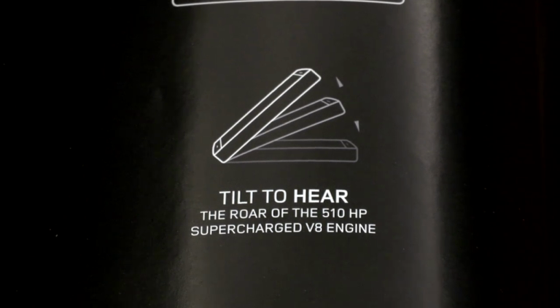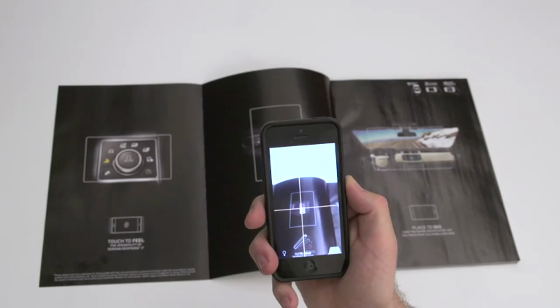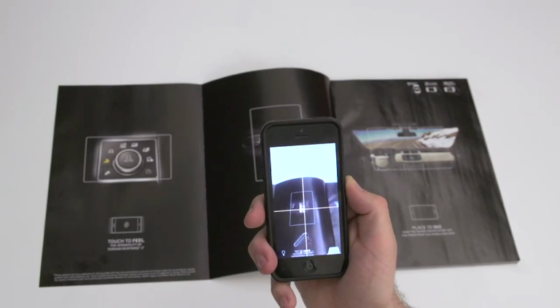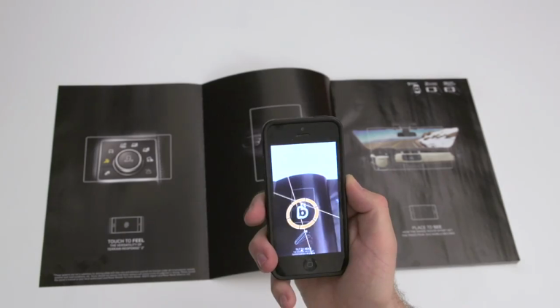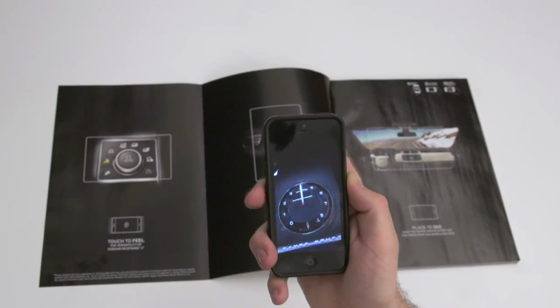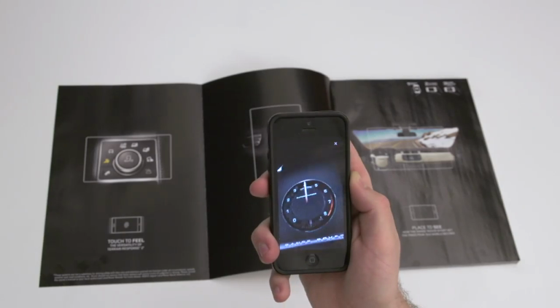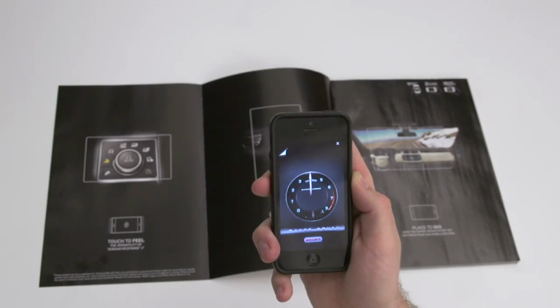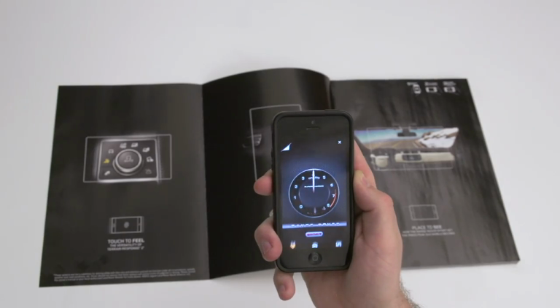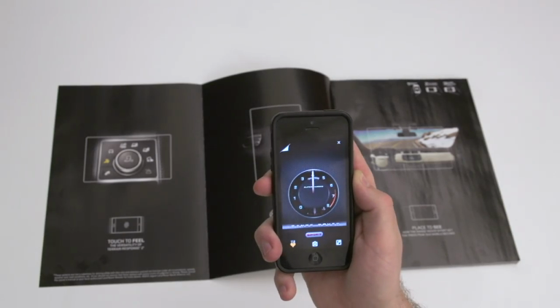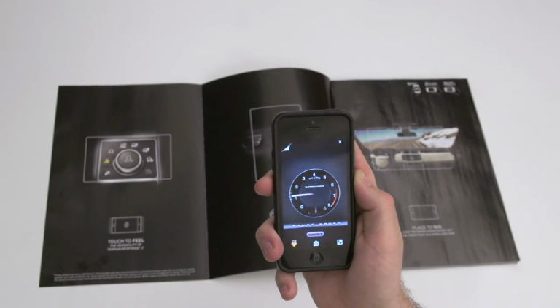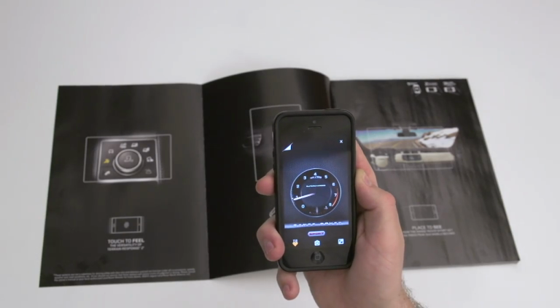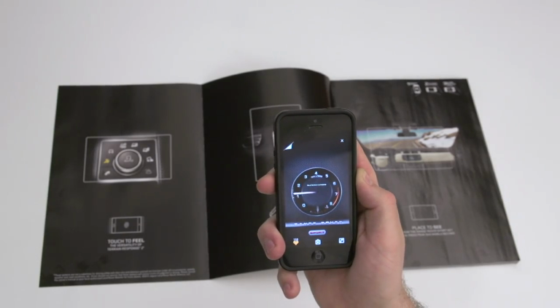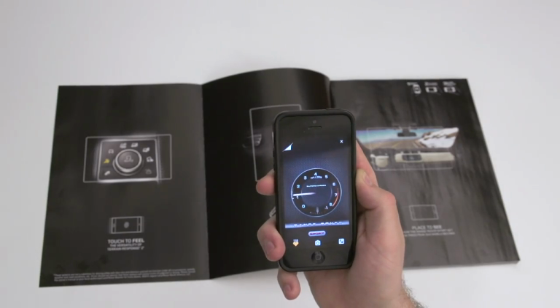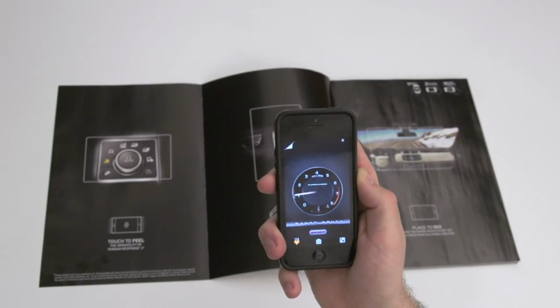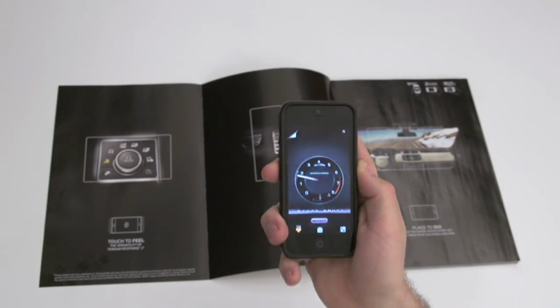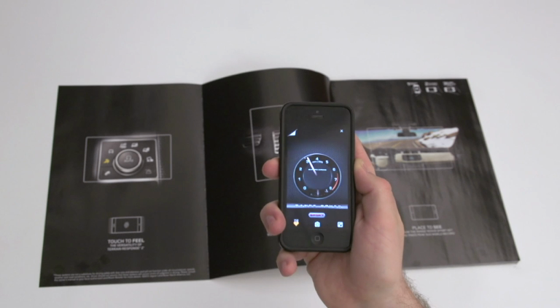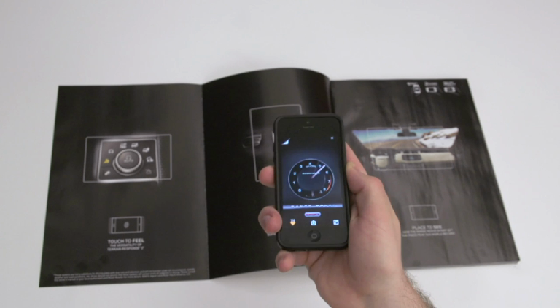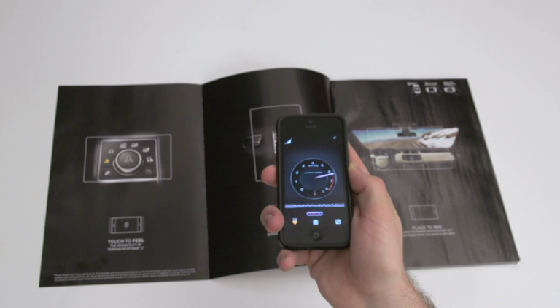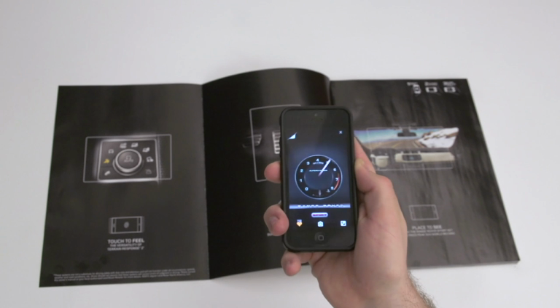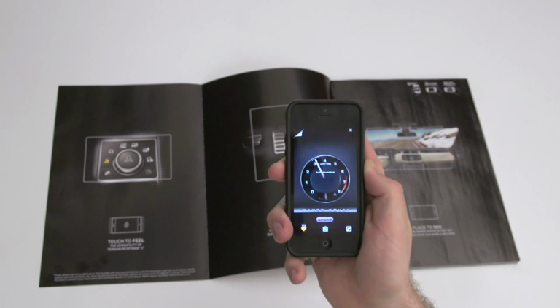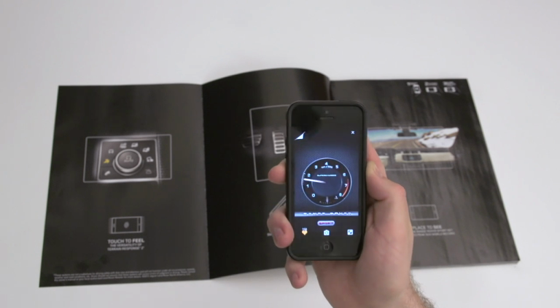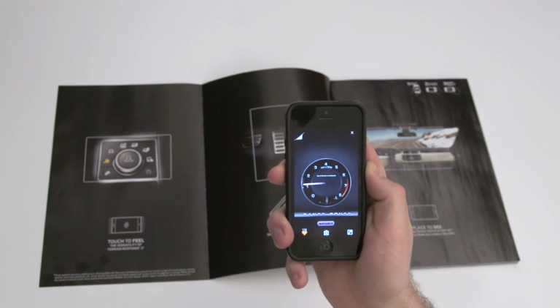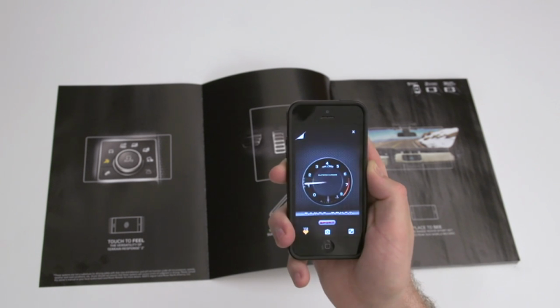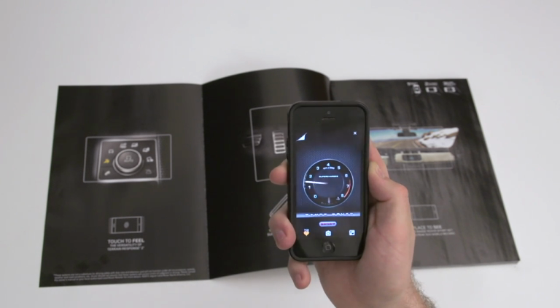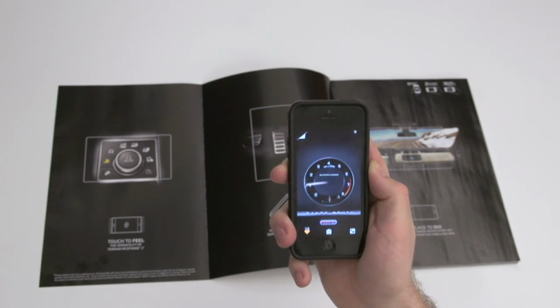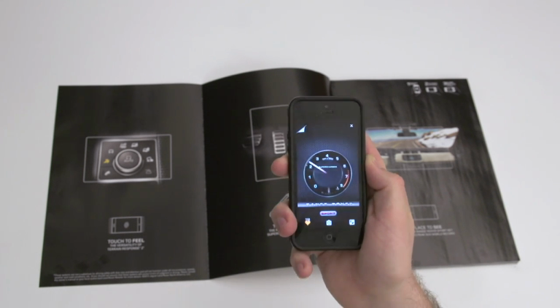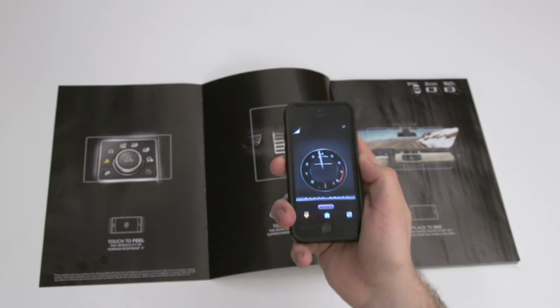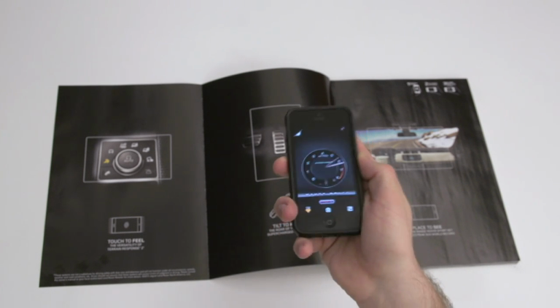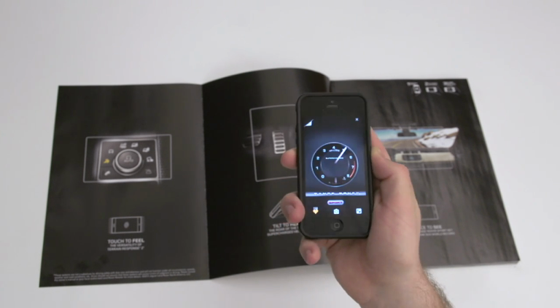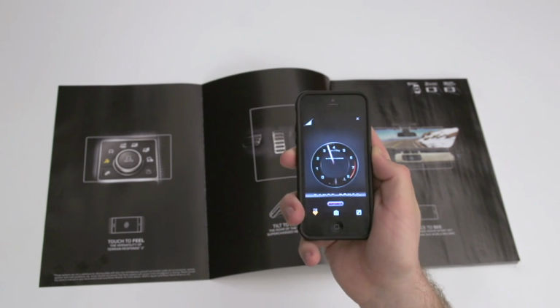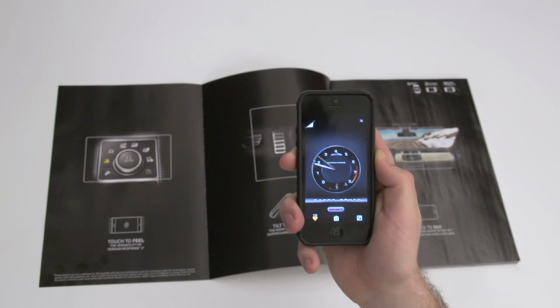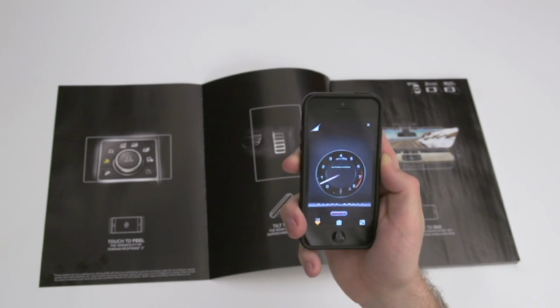Scanning the next image transforms the user's phone into a virtual gas pedal, making the engine rev louder the further the phone is tilted.